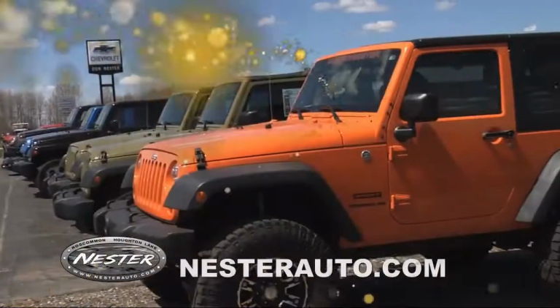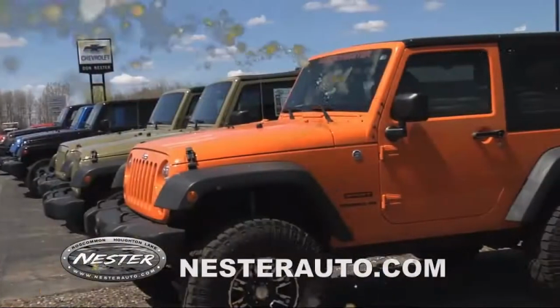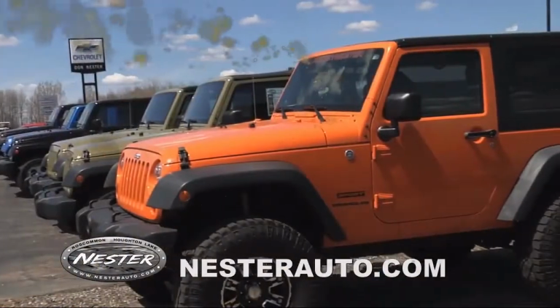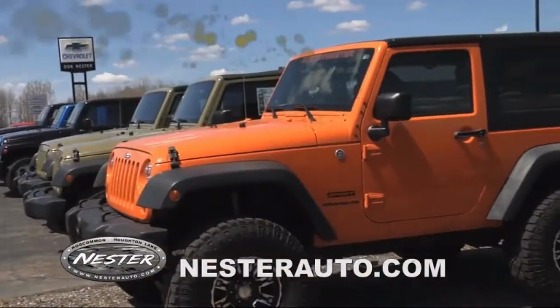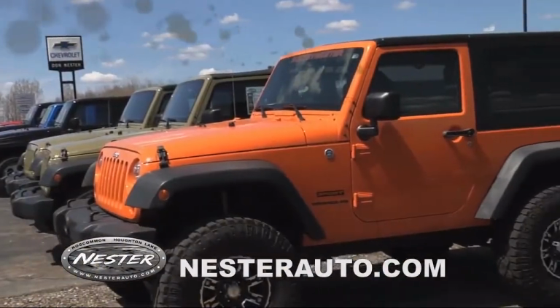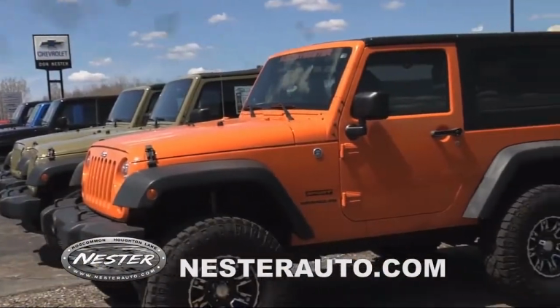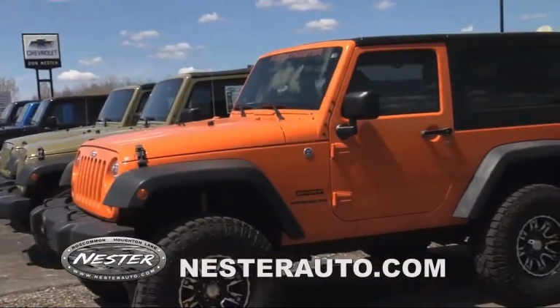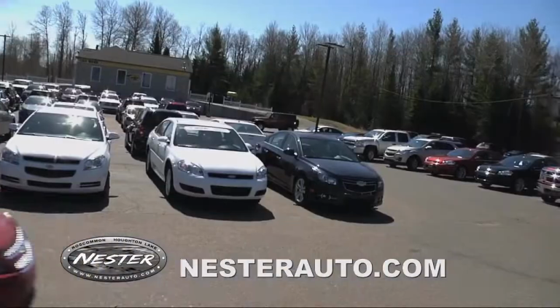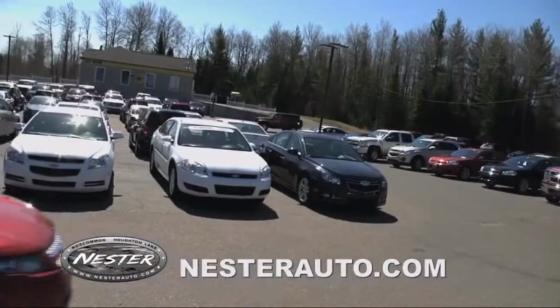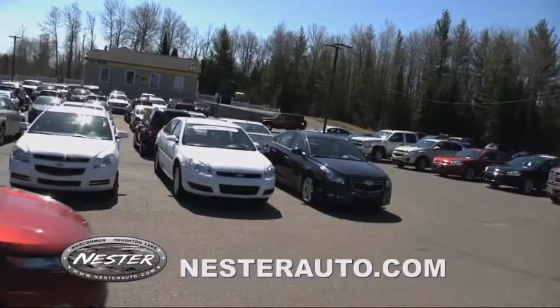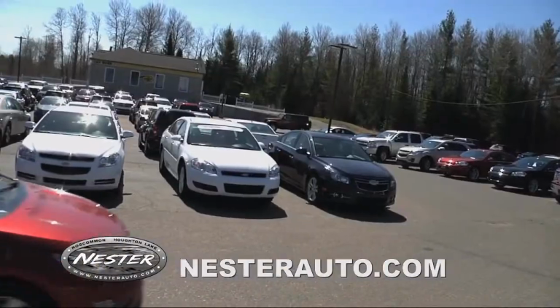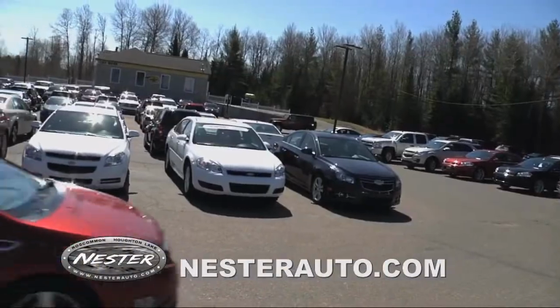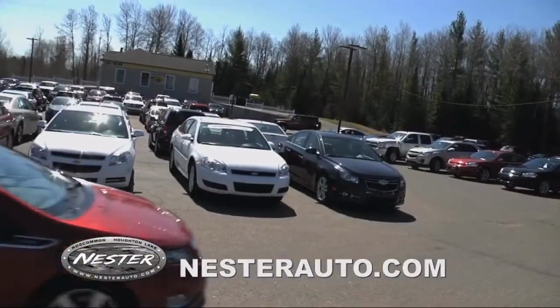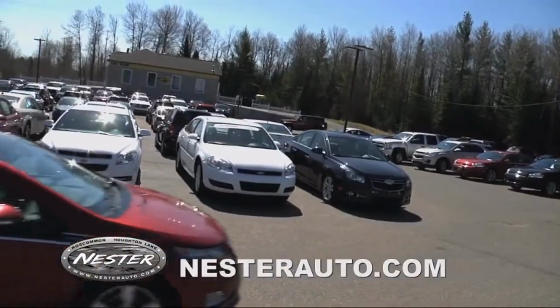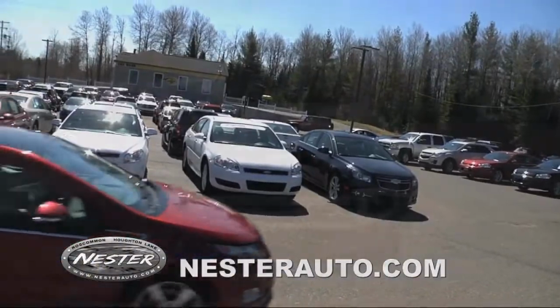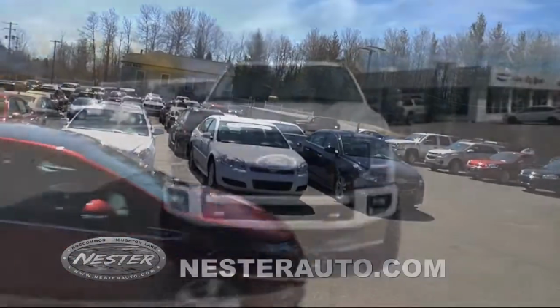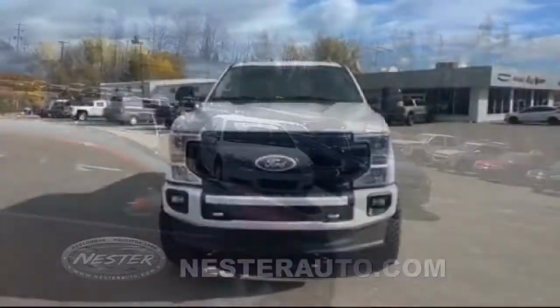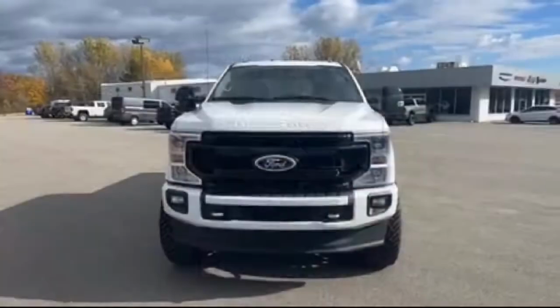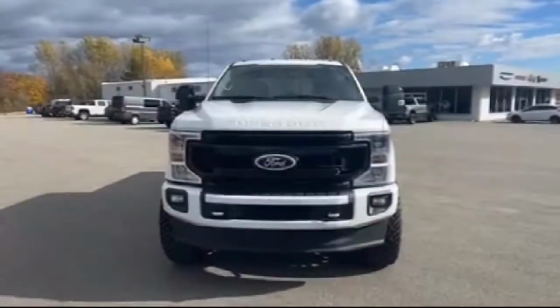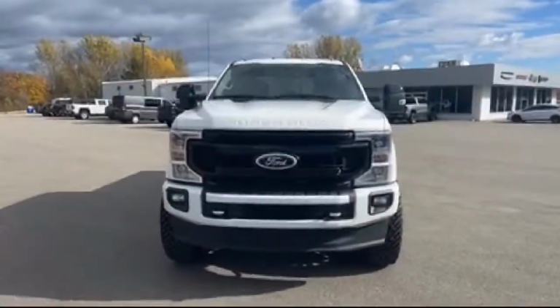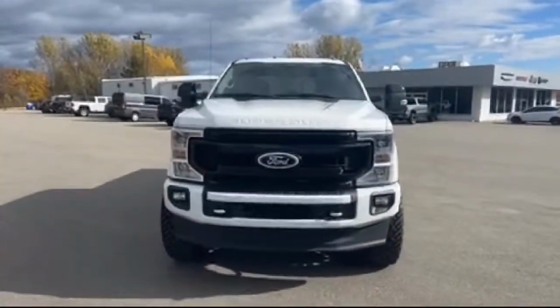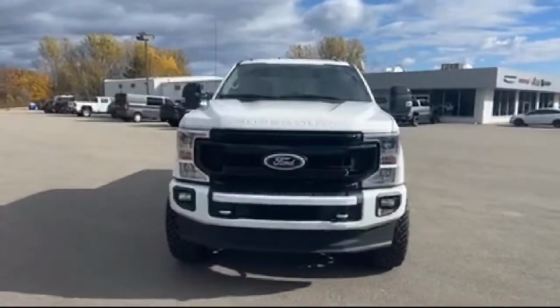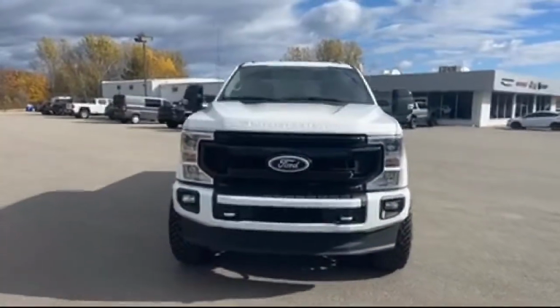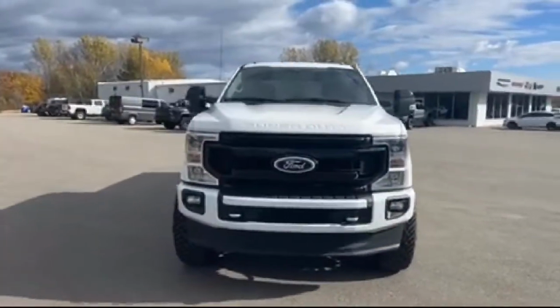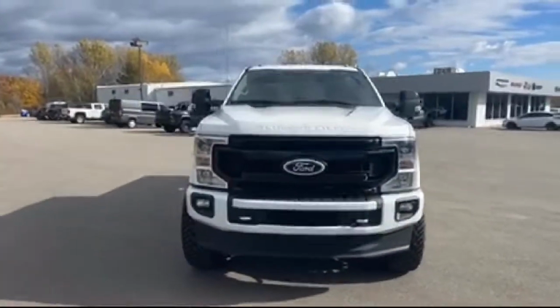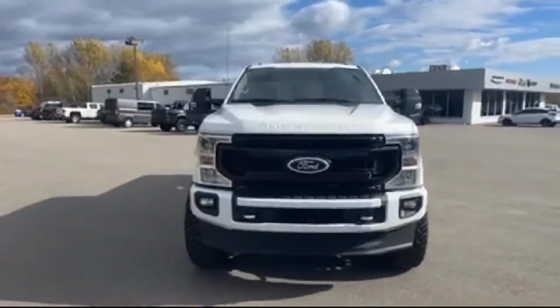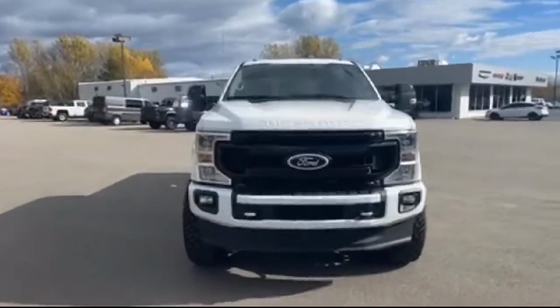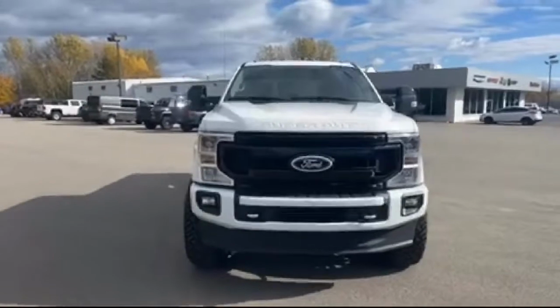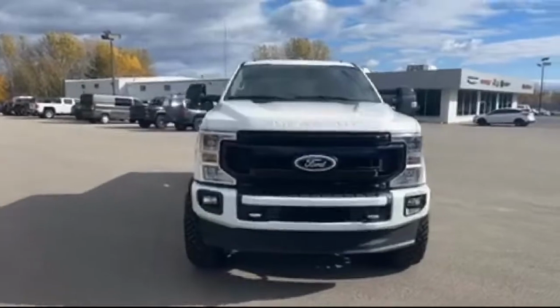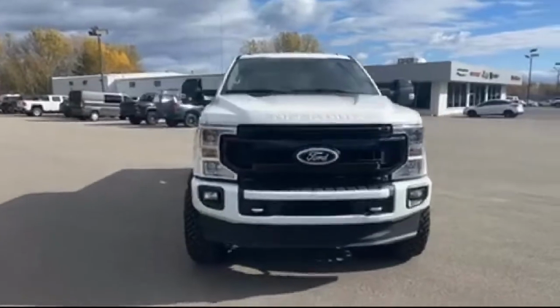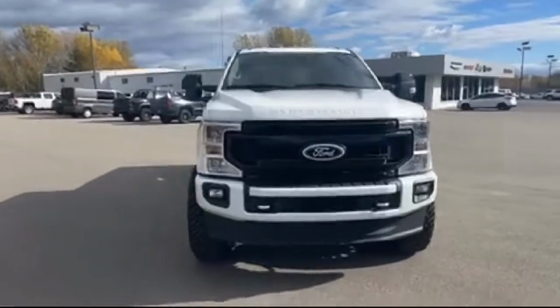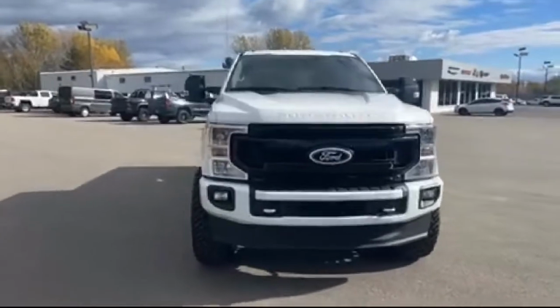Welcome to Don Nestor Auto Group. Here's a look at another one of our great vehicles from our inventory.